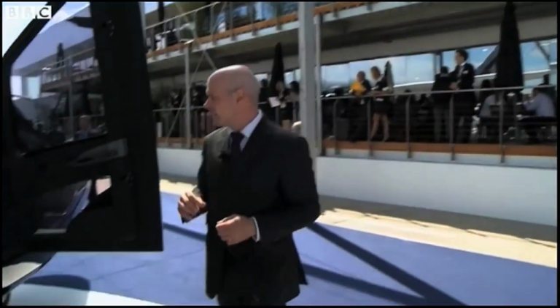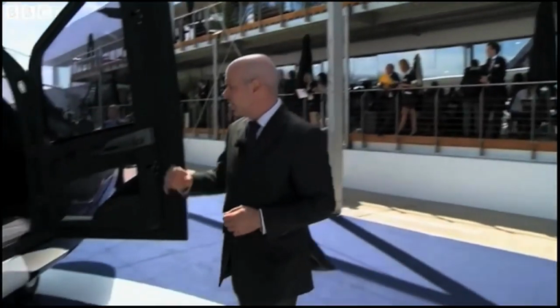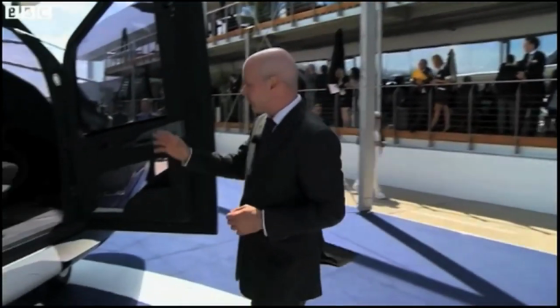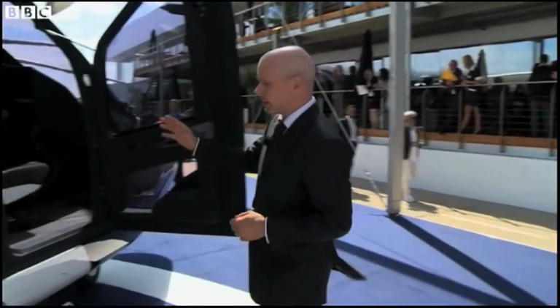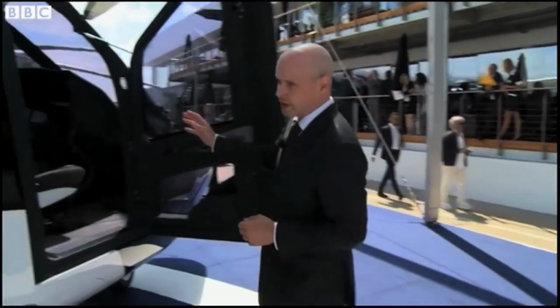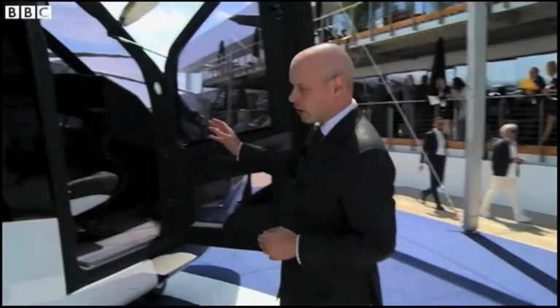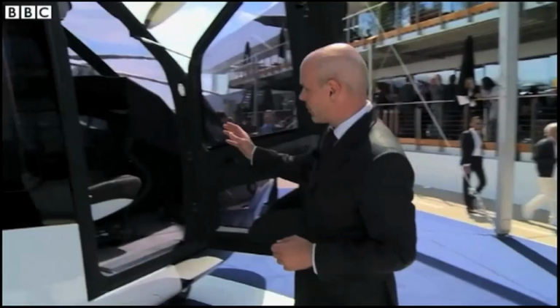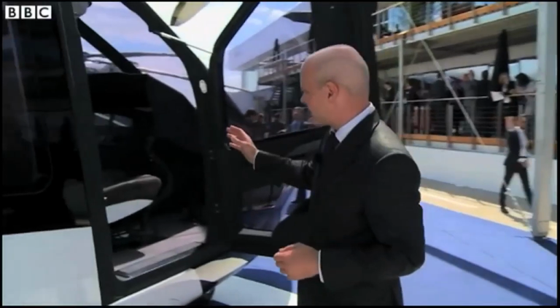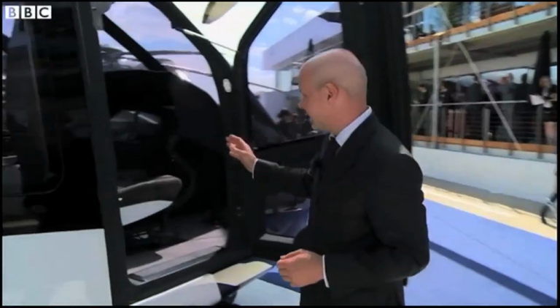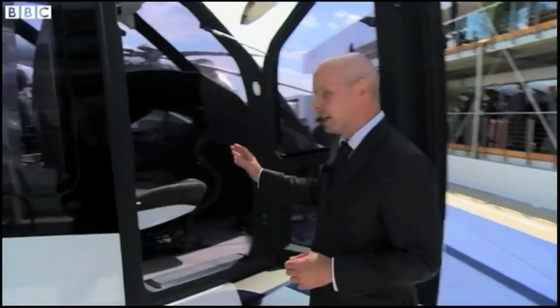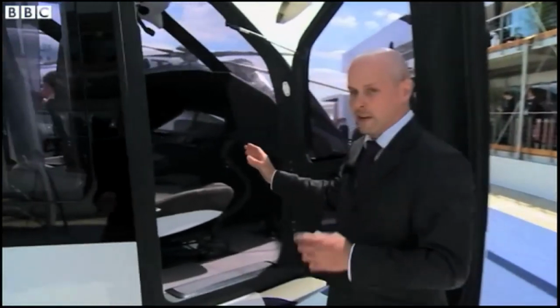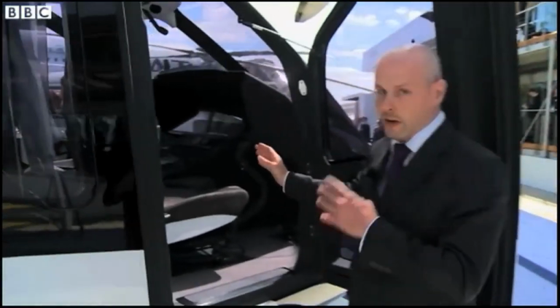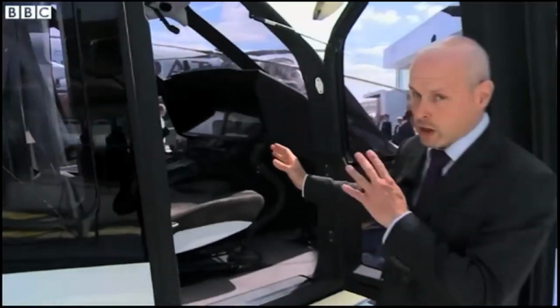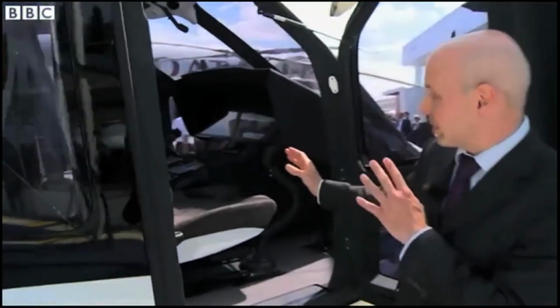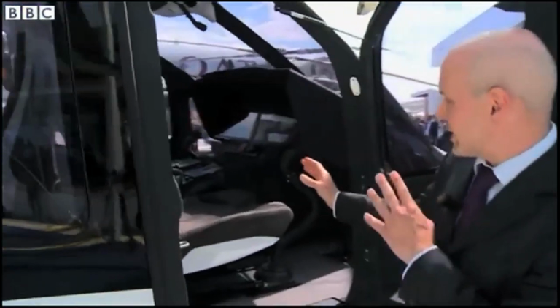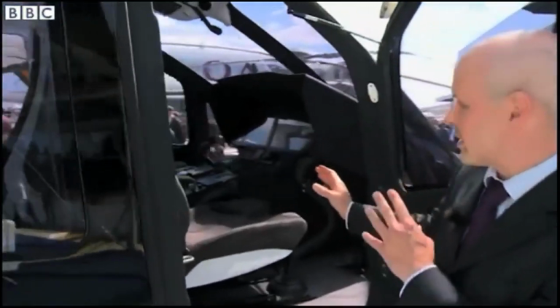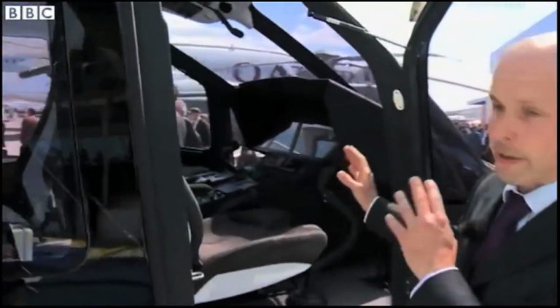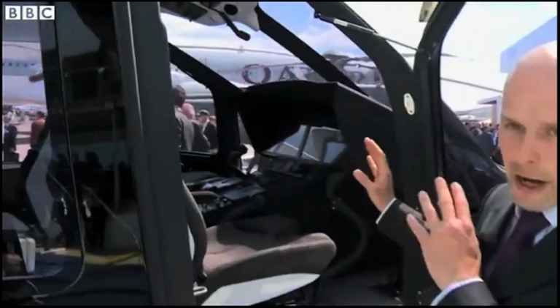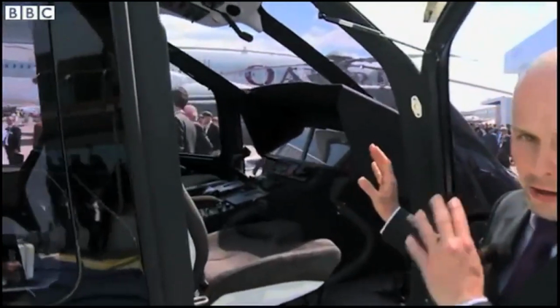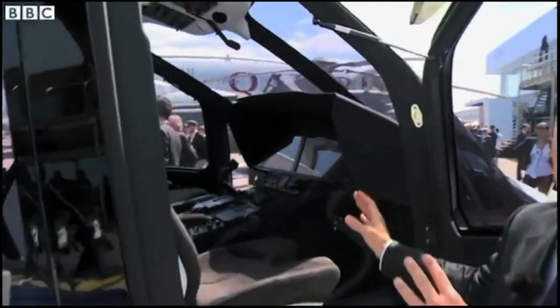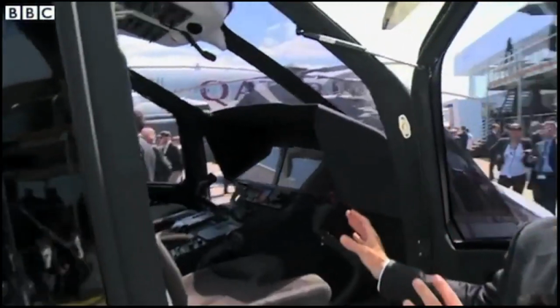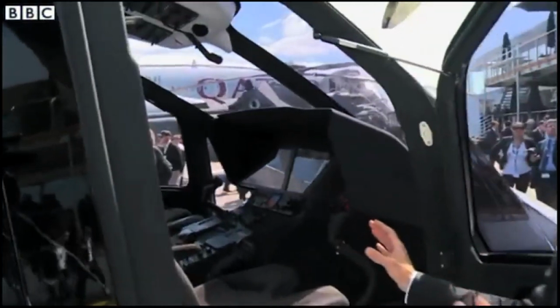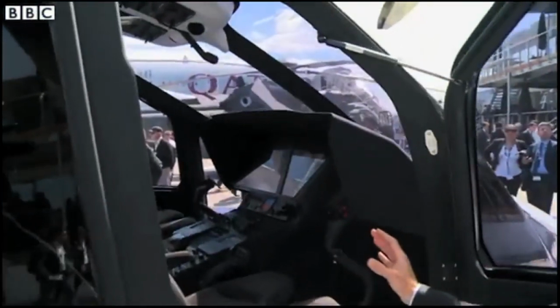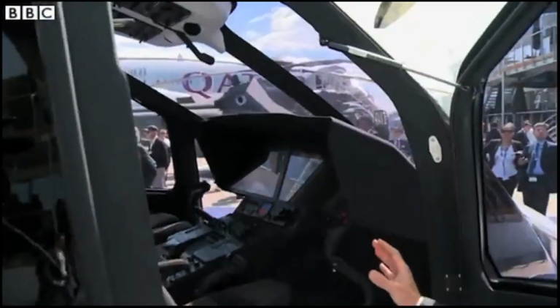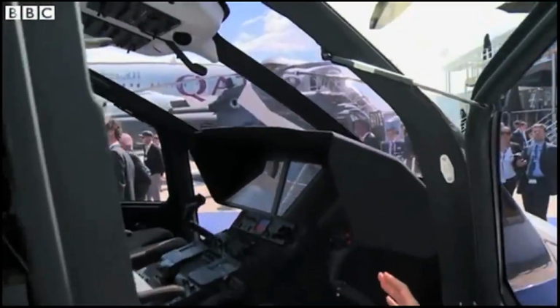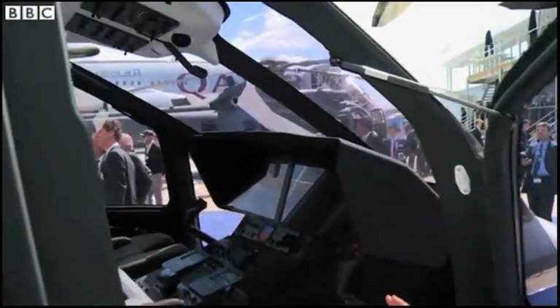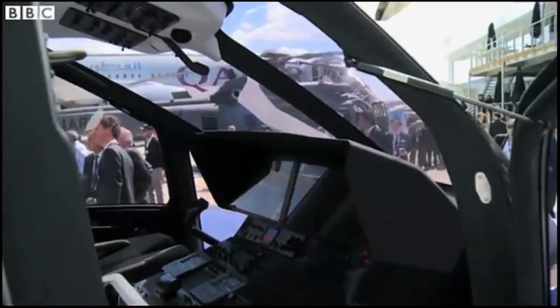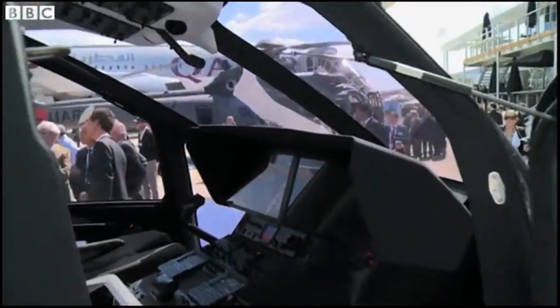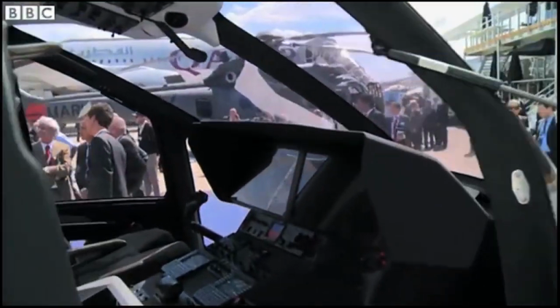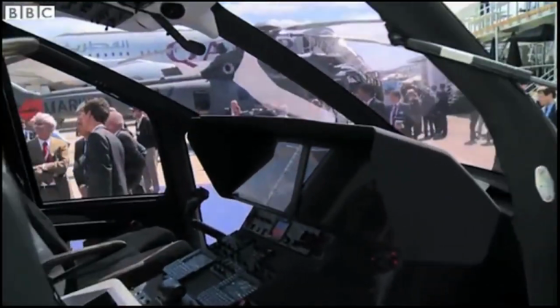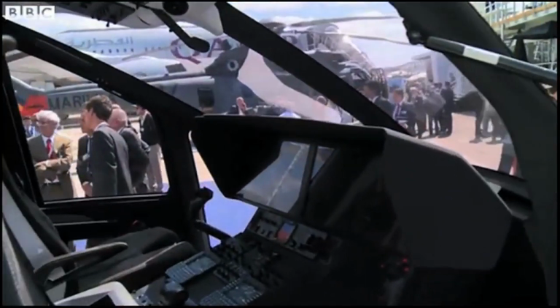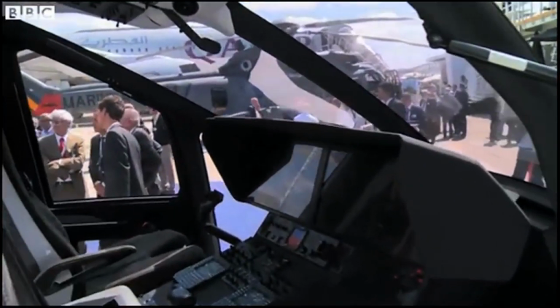Over here in the cockpit — very complicated, but apparently those avionics are state of the art.